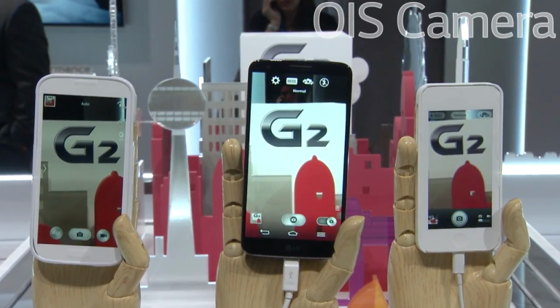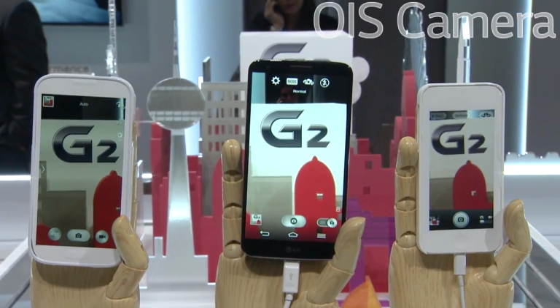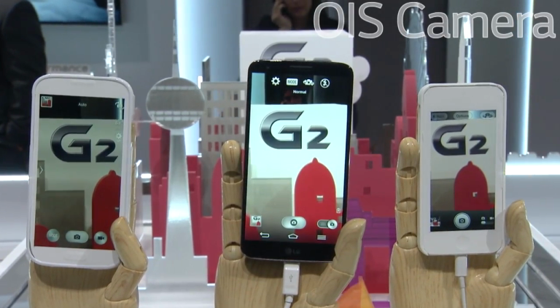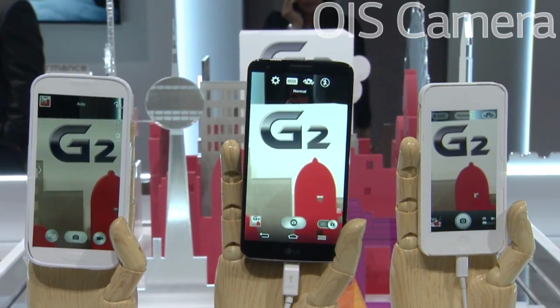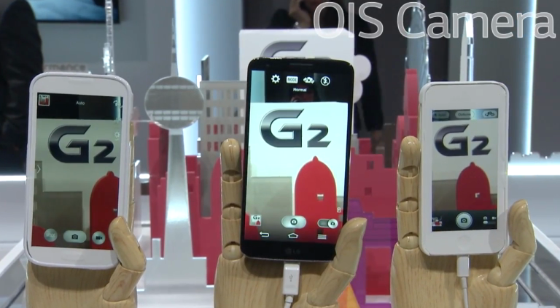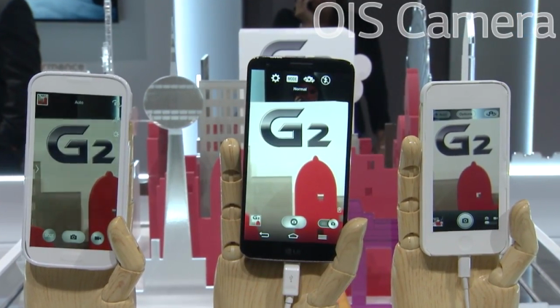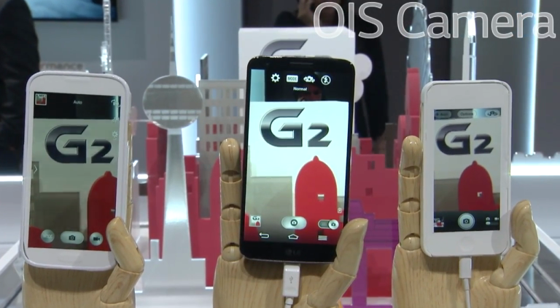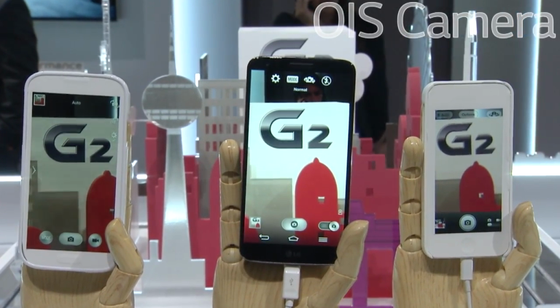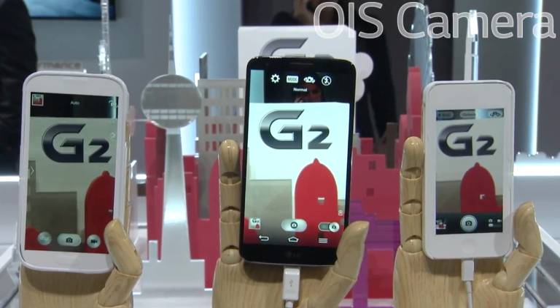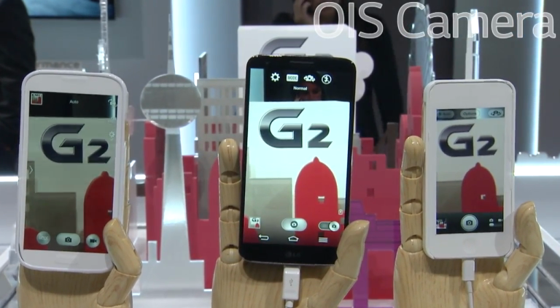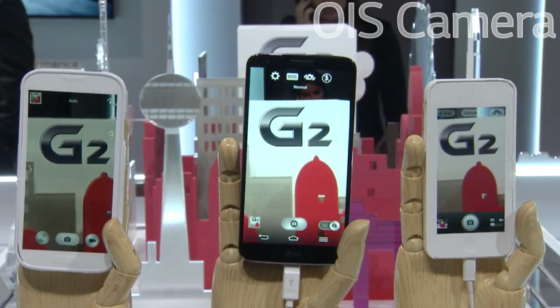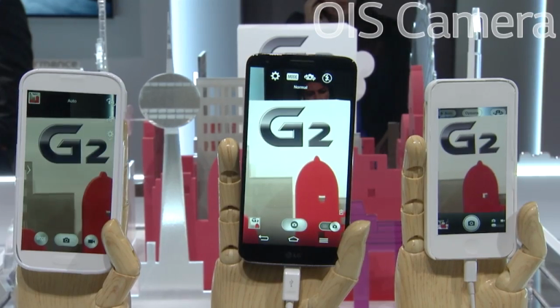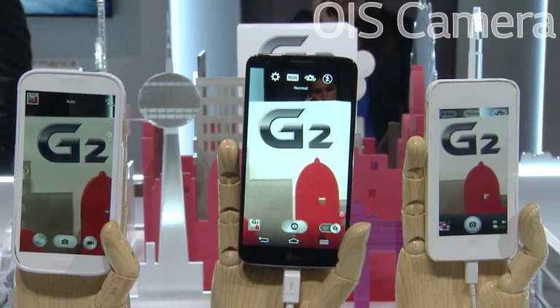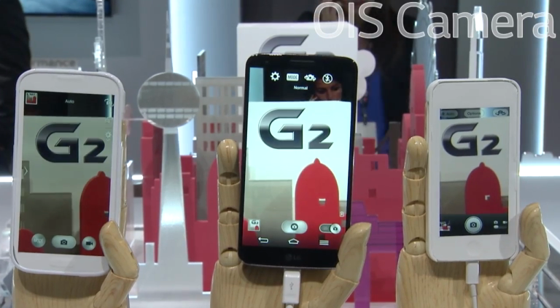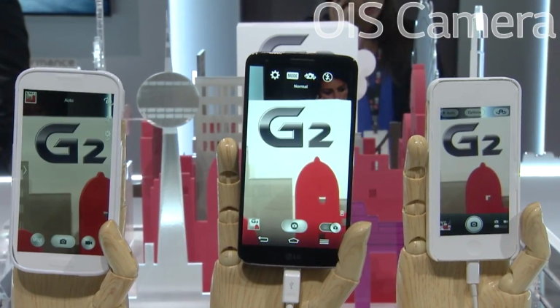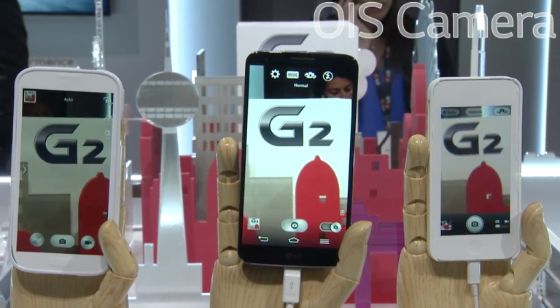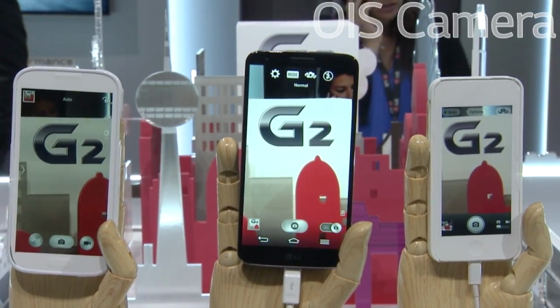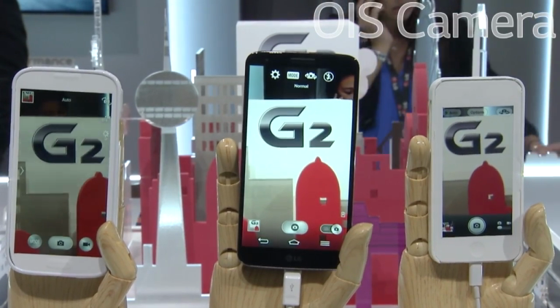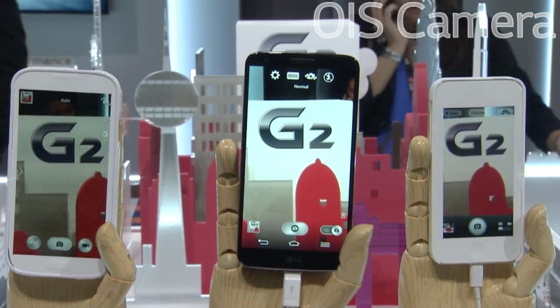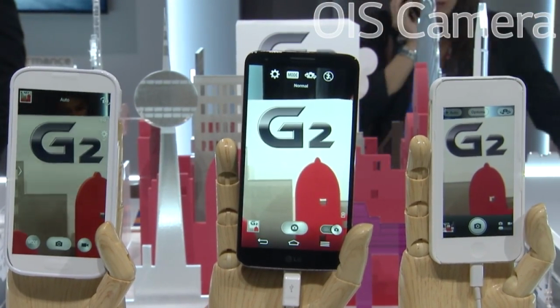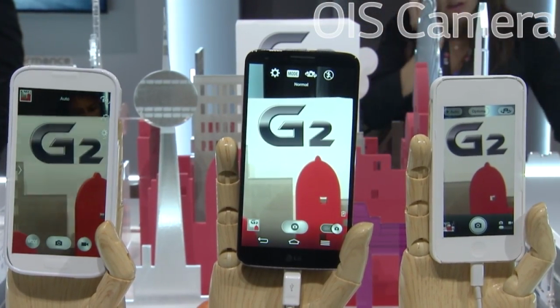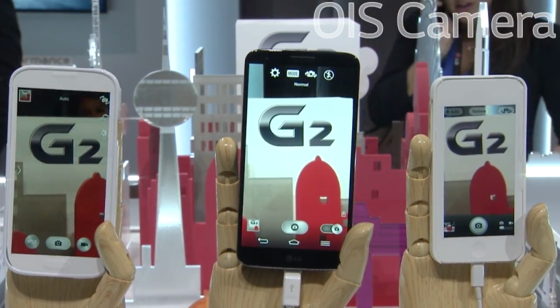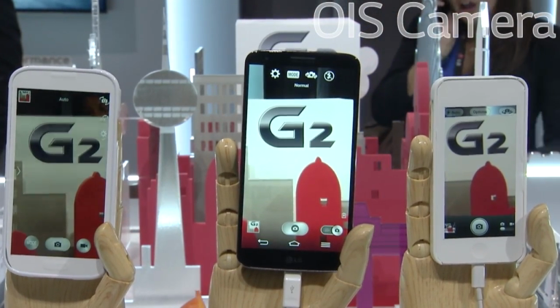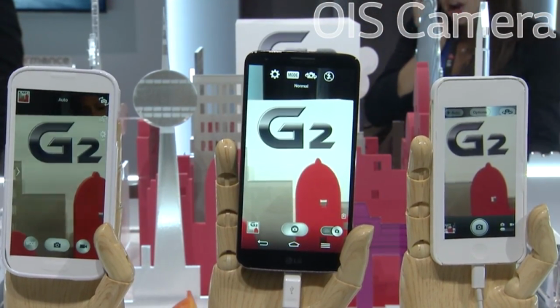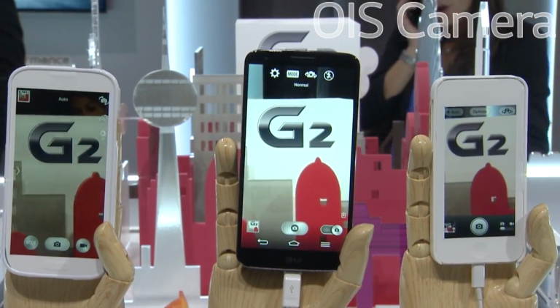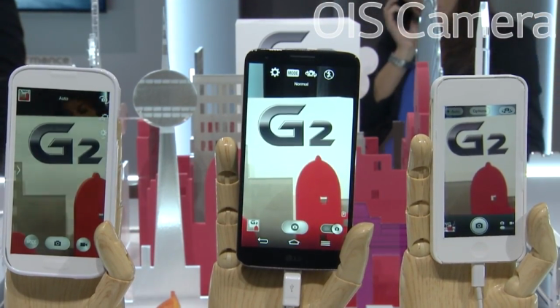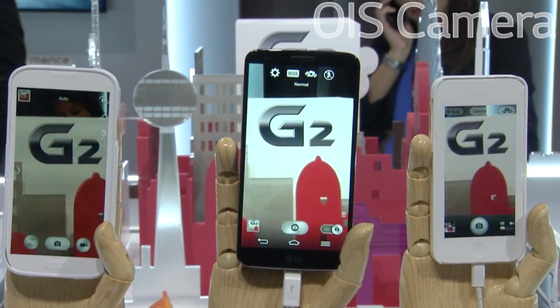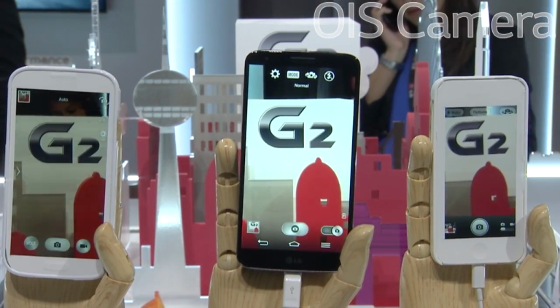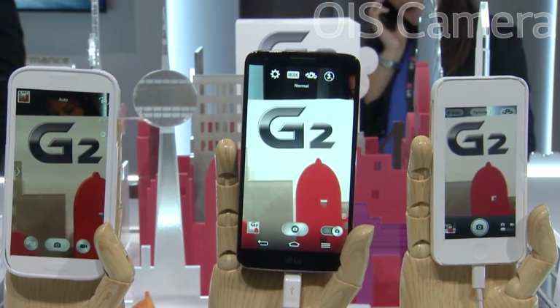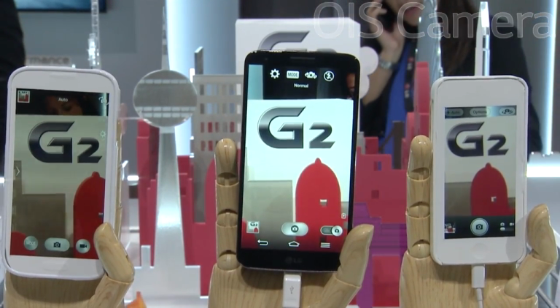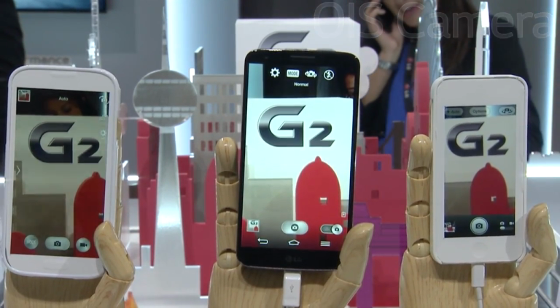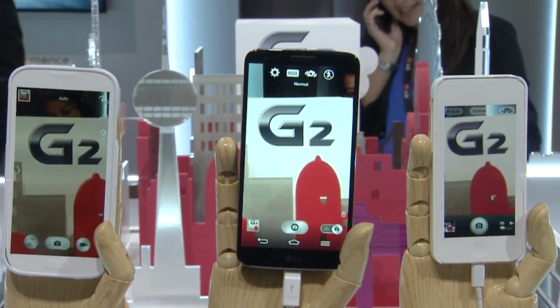The image on the G2 is very sharp and still very smooth. You're able to take fantastic pictures with the G2 because of the OIS technology.